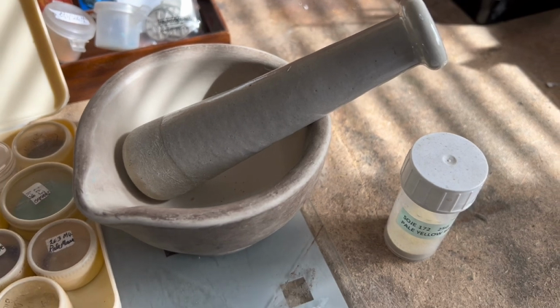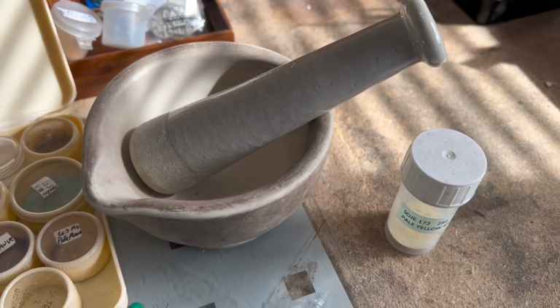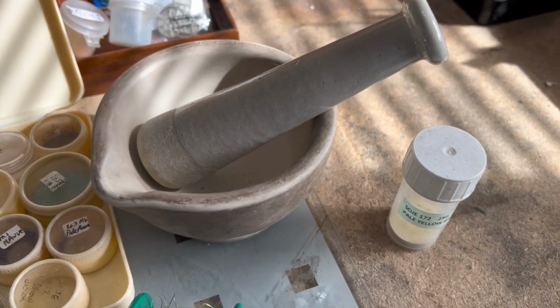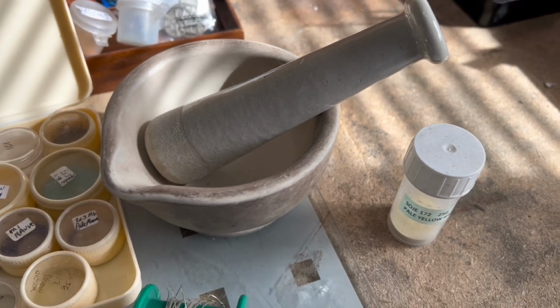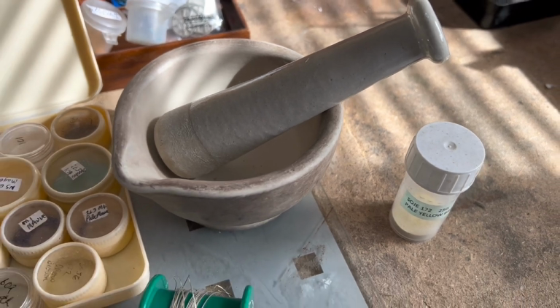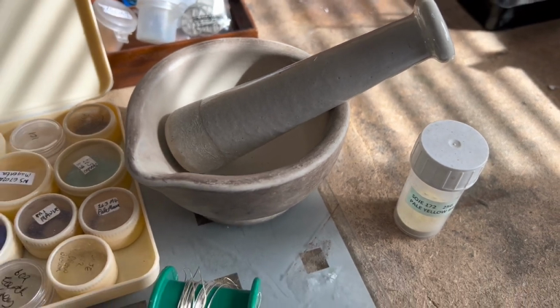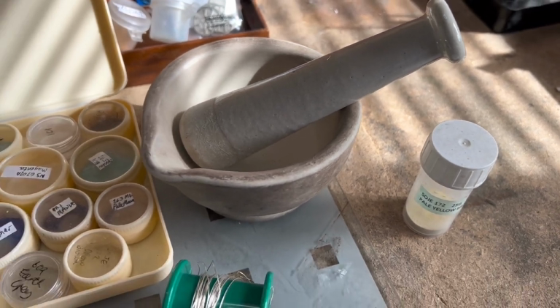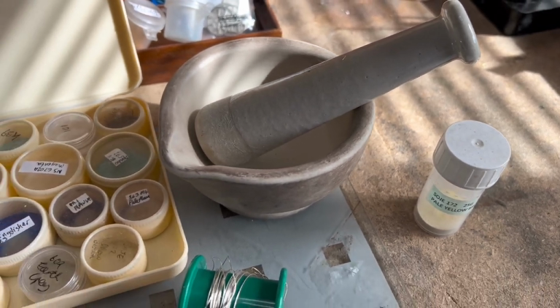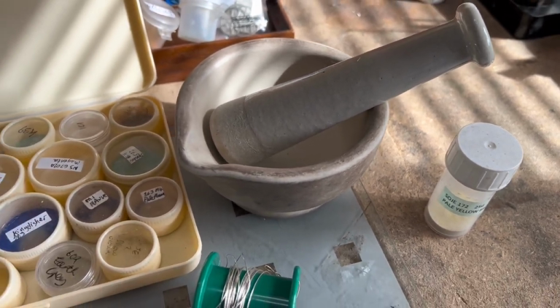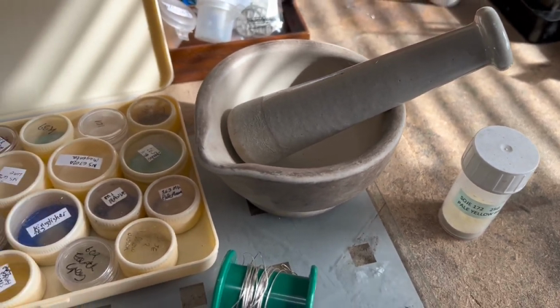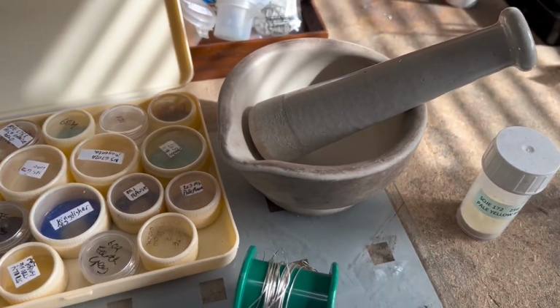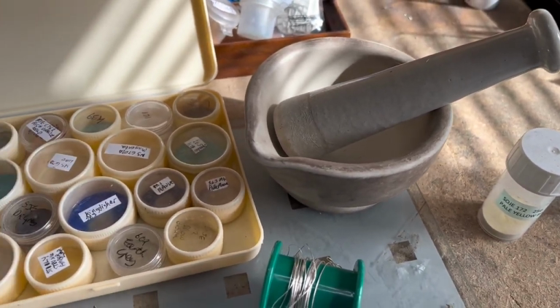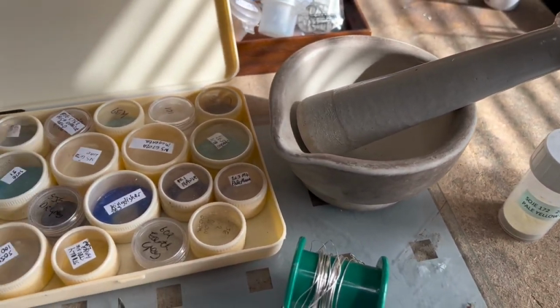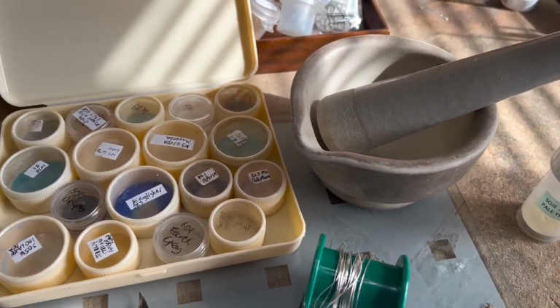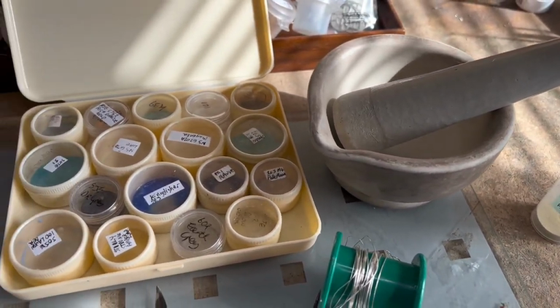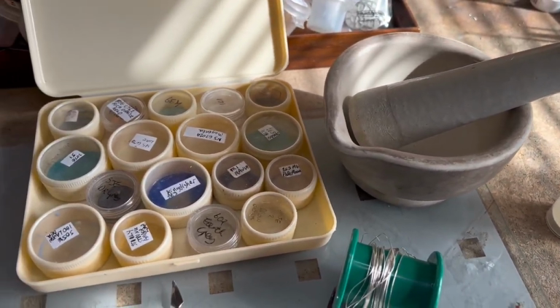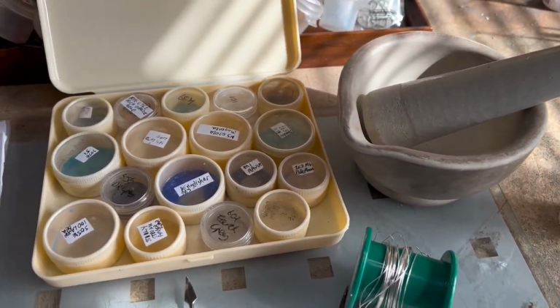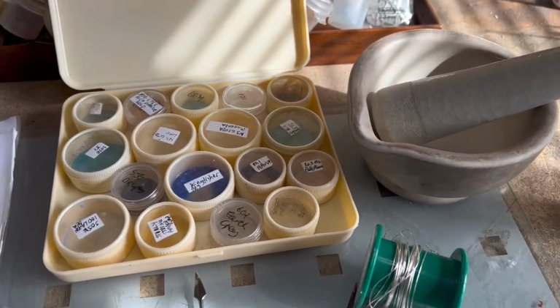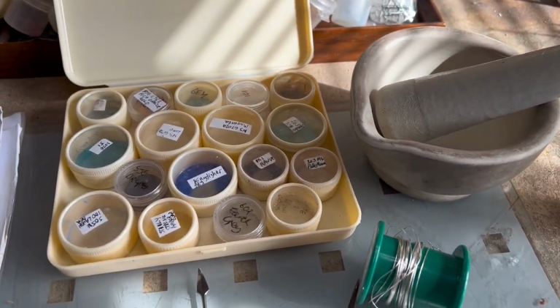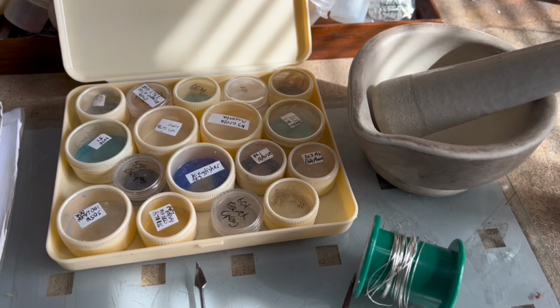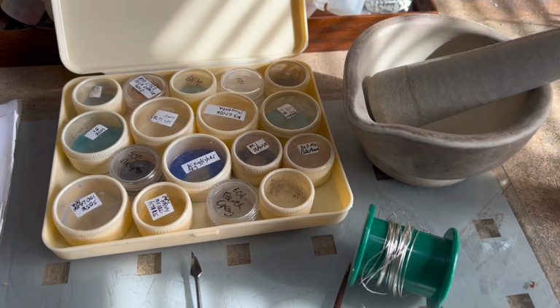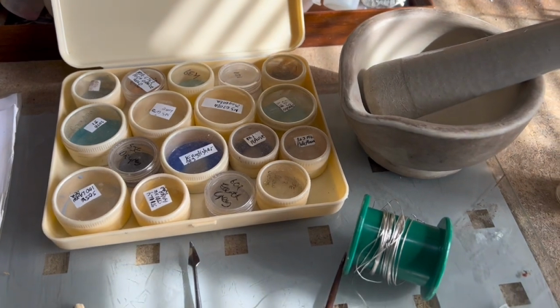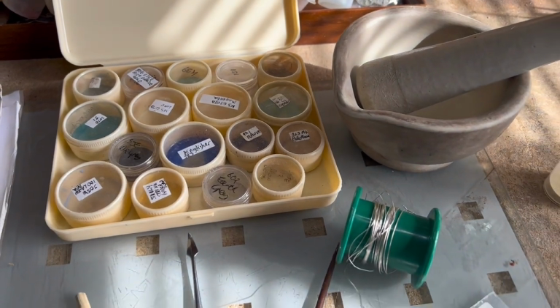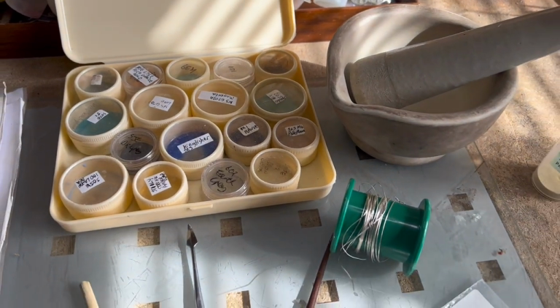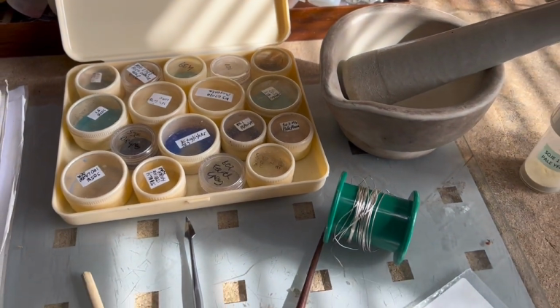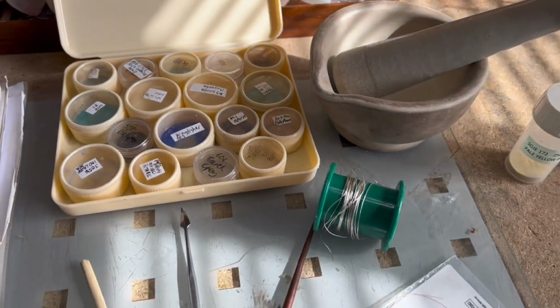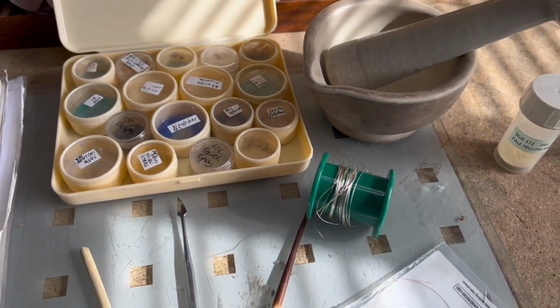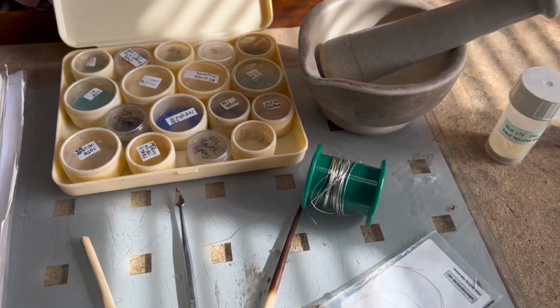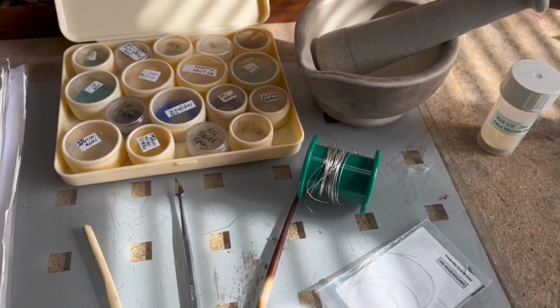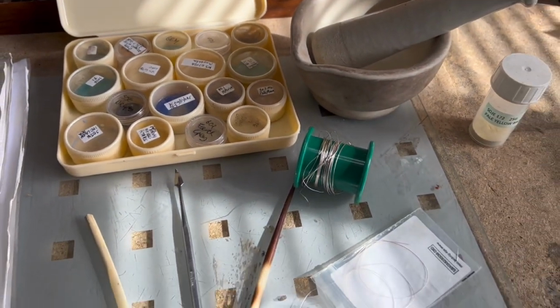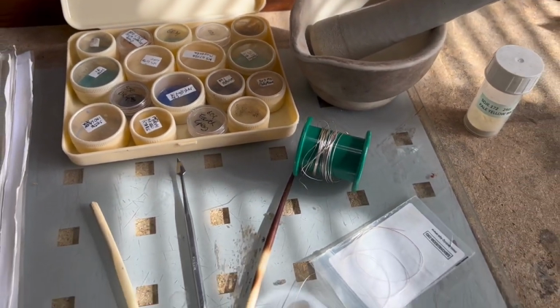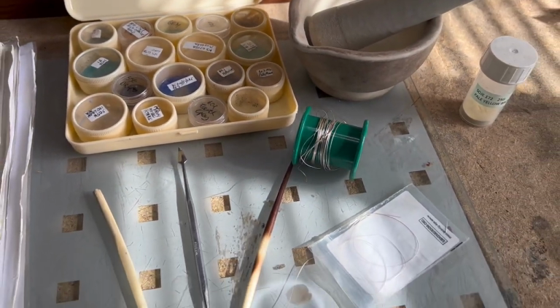Enamelling is the art of fusing glass to metal. Here are some of the tools and equipment that I use to create this process.